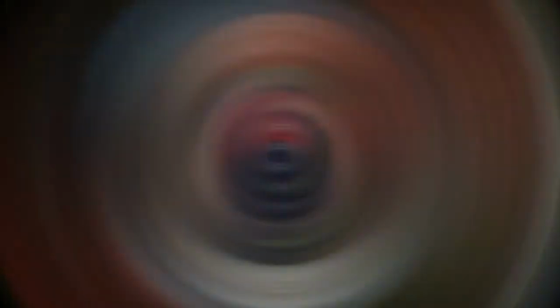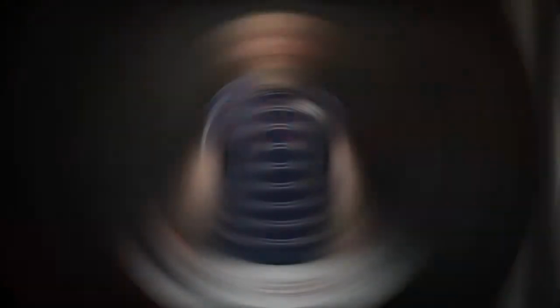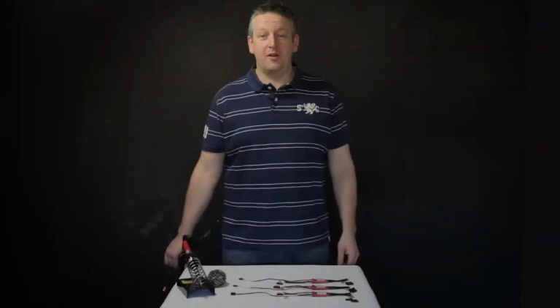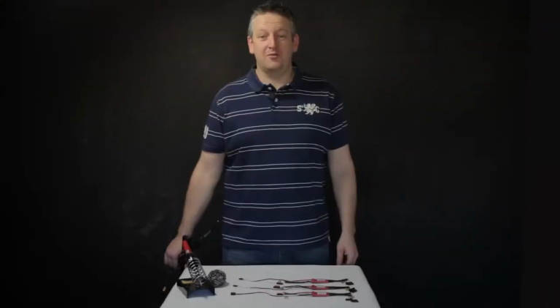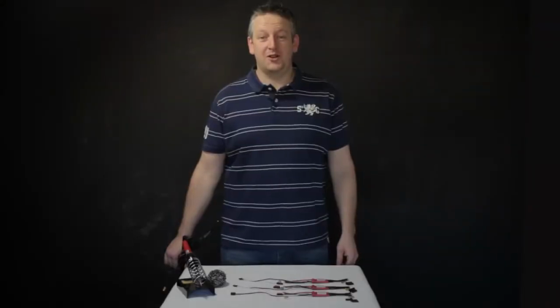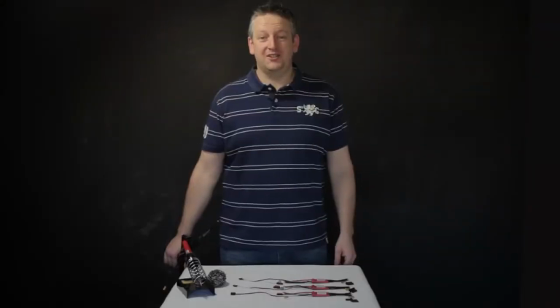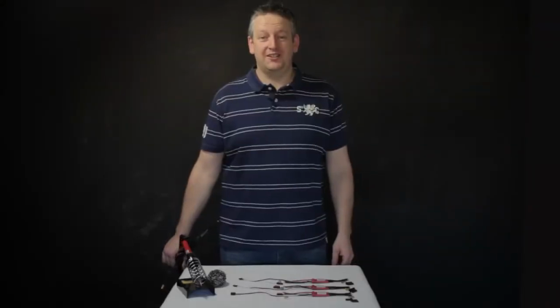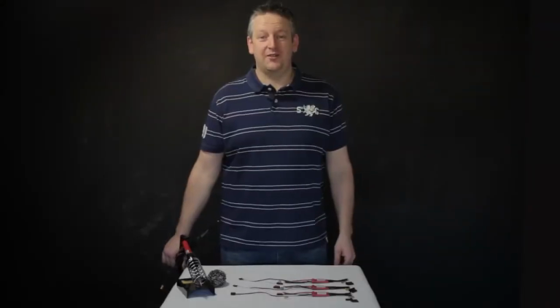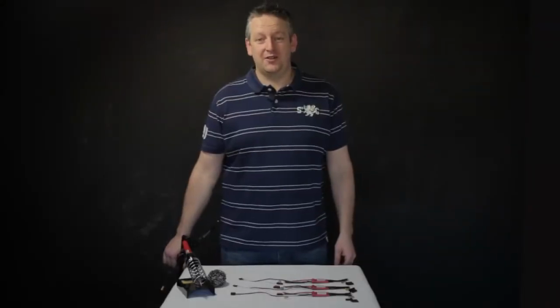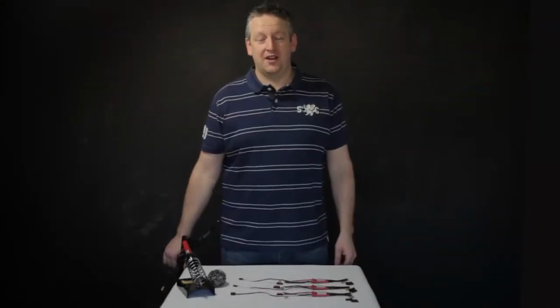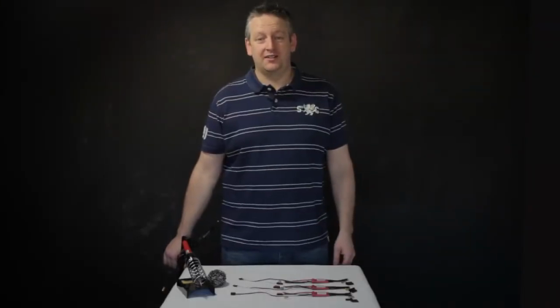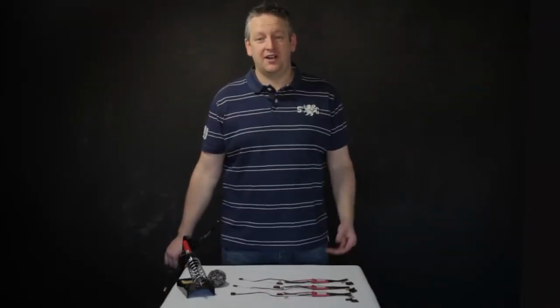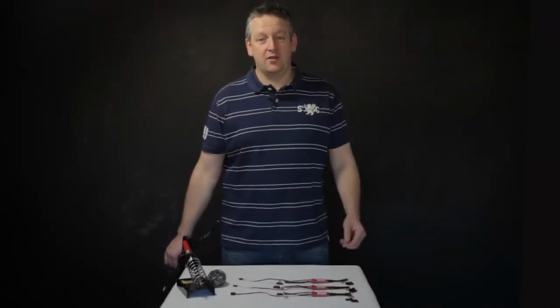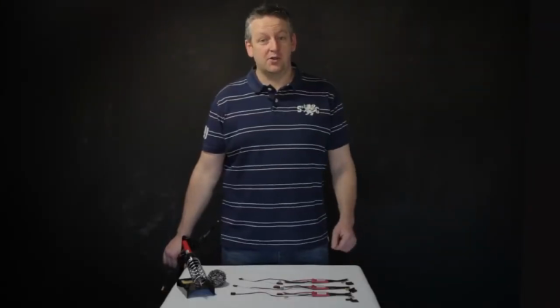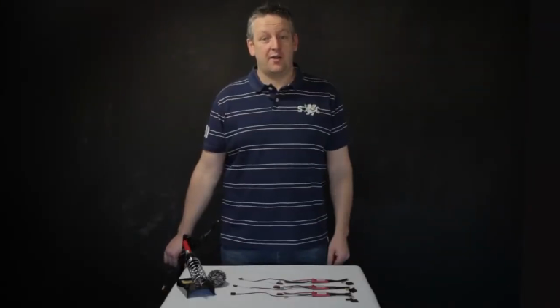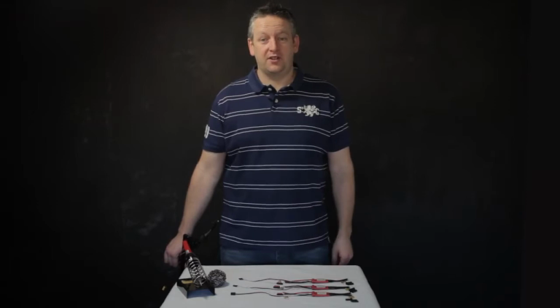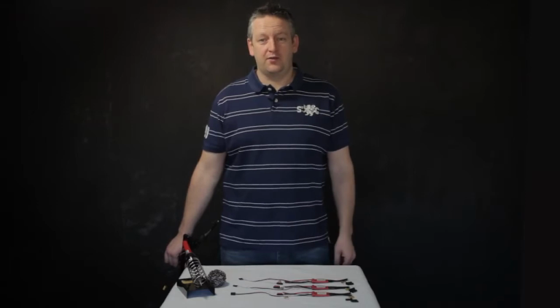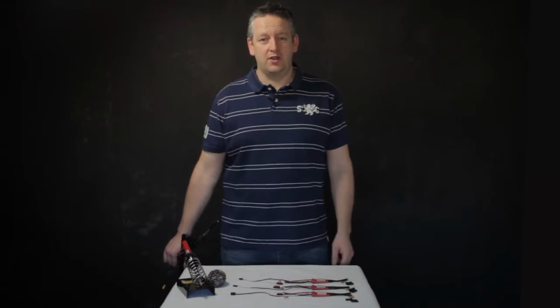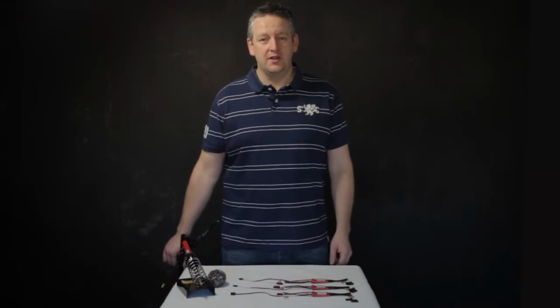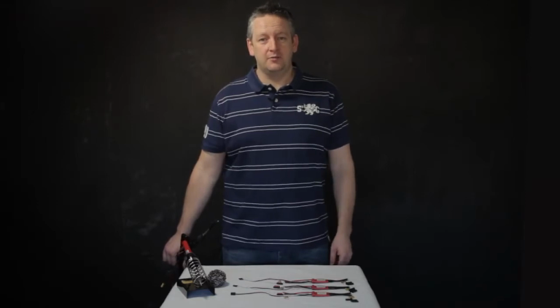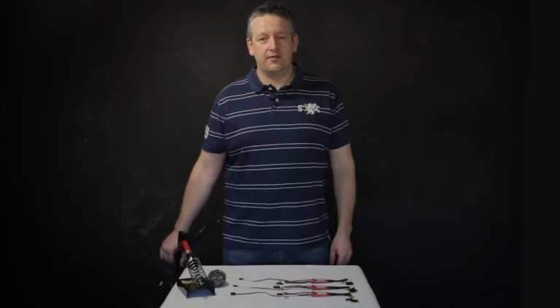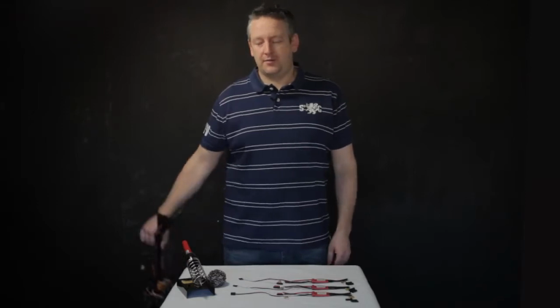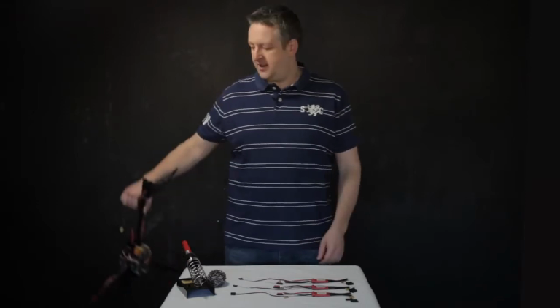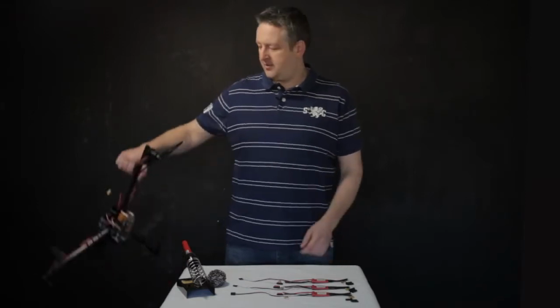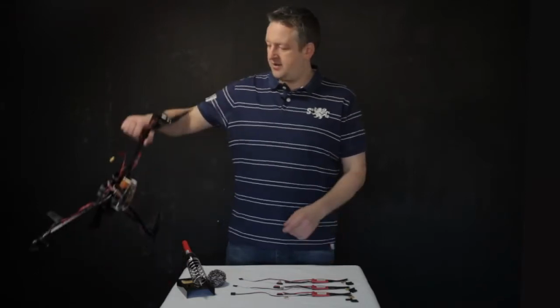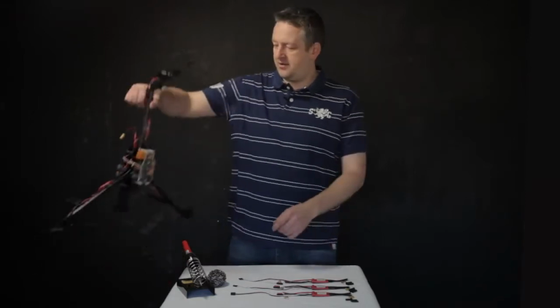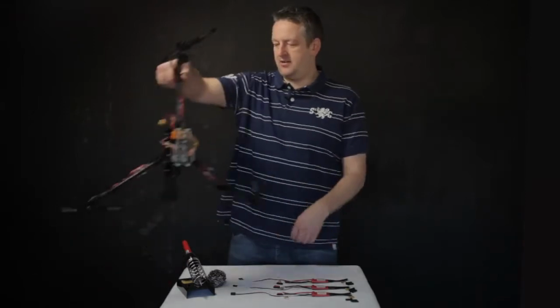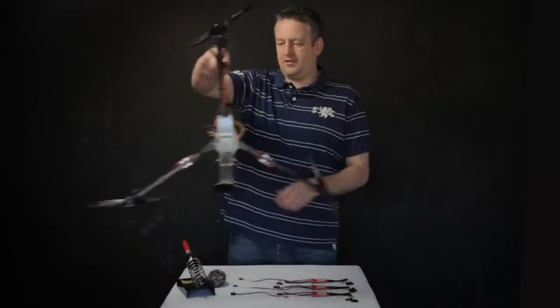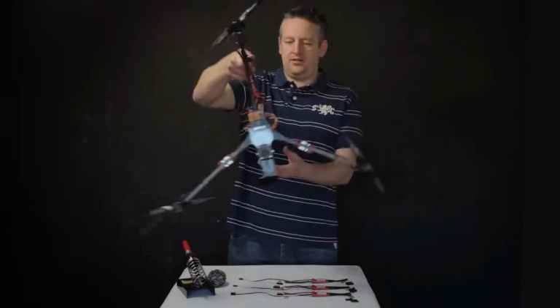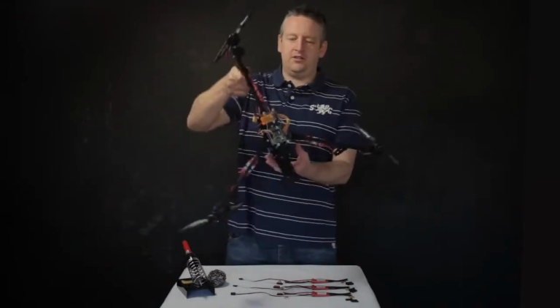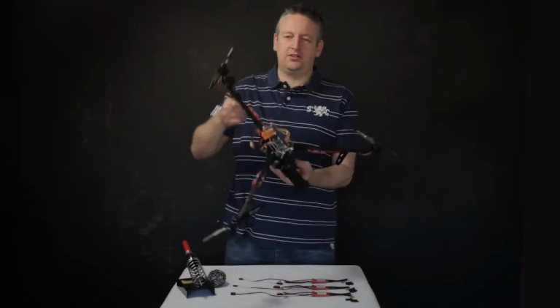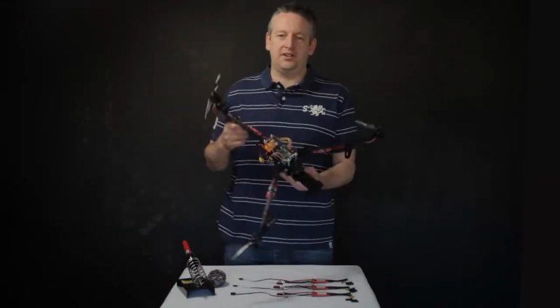Hi, welcome to RCTV UK. Today we've got a short episode for you — a bit of an update about the Titan.